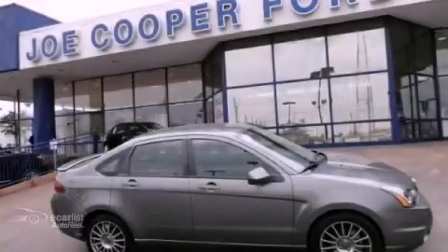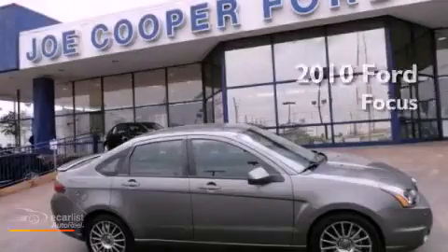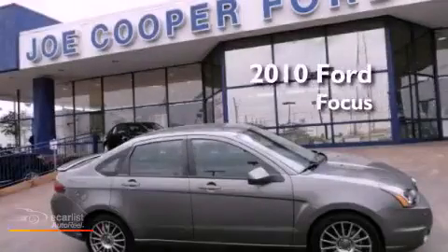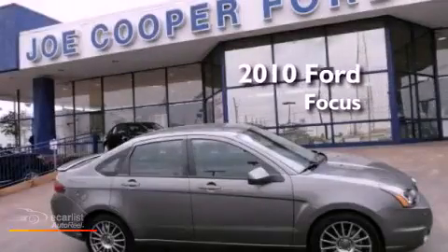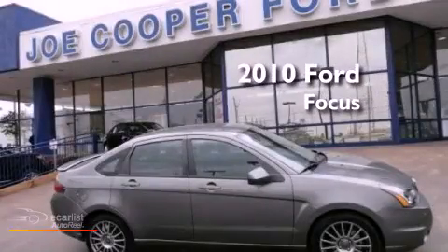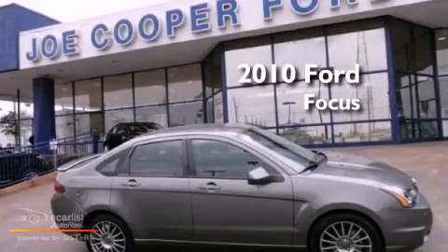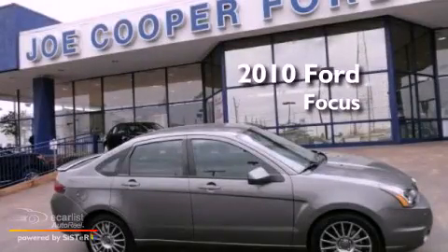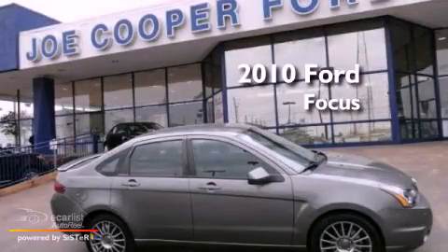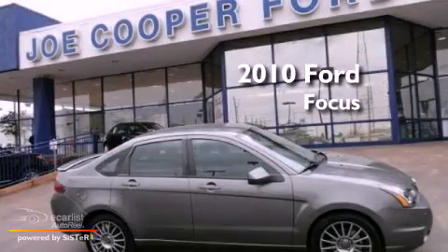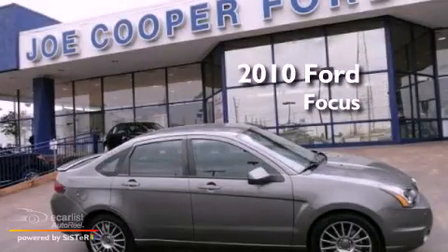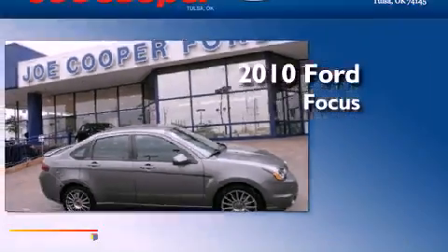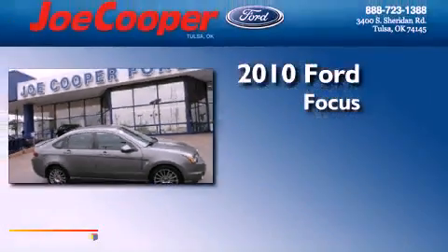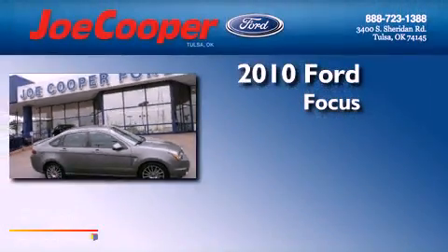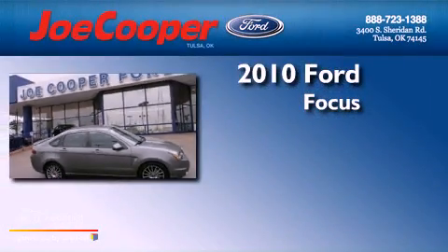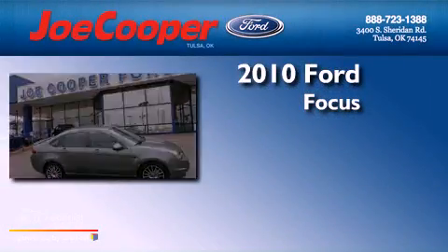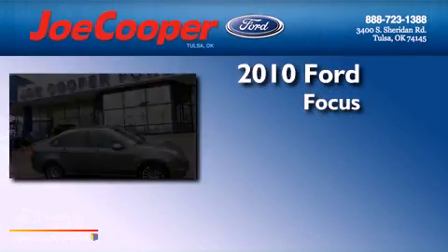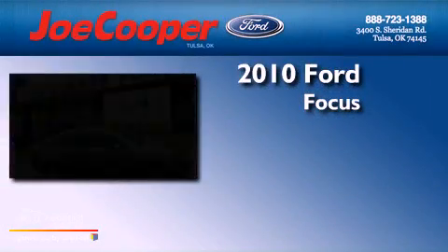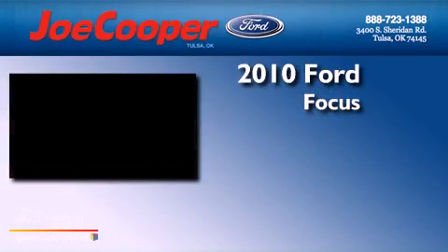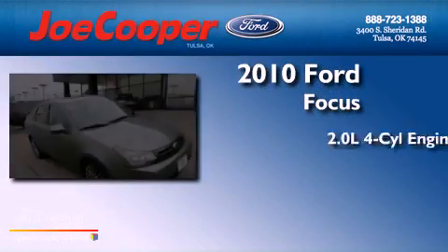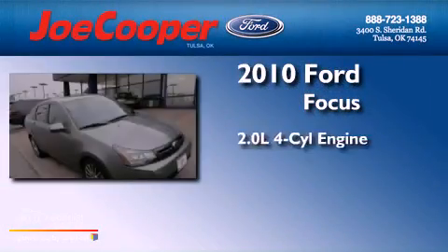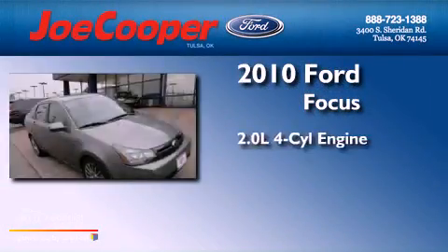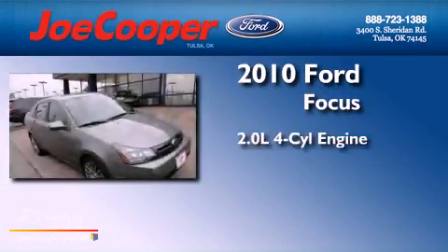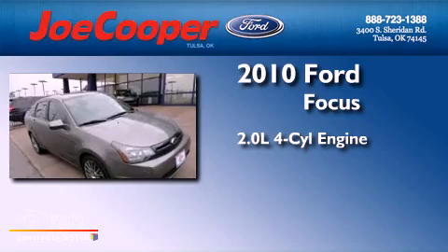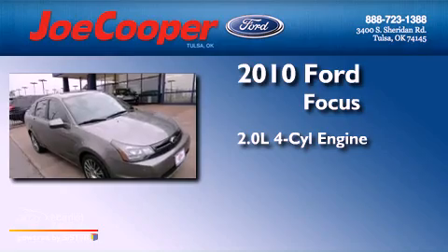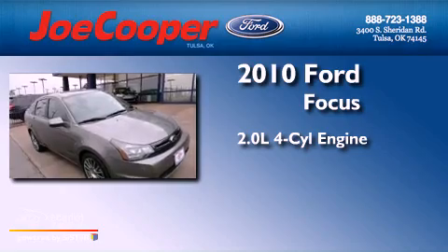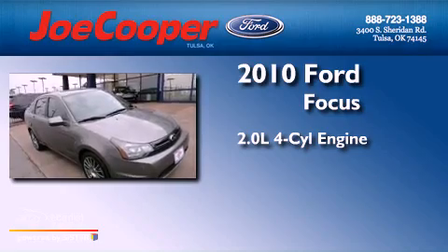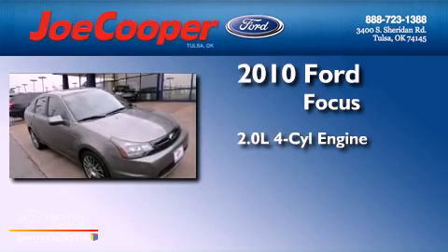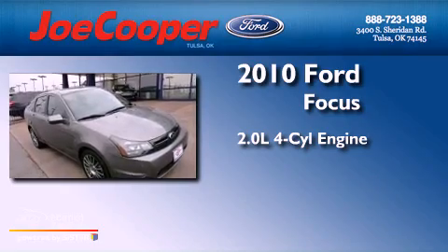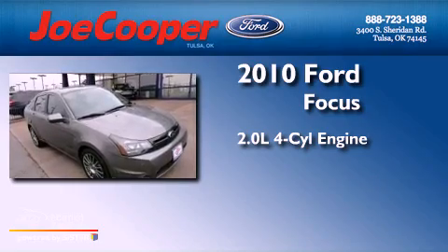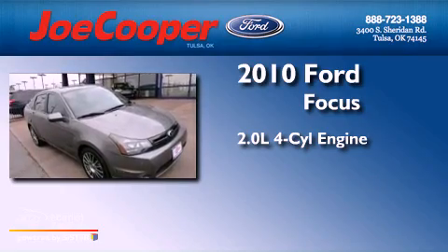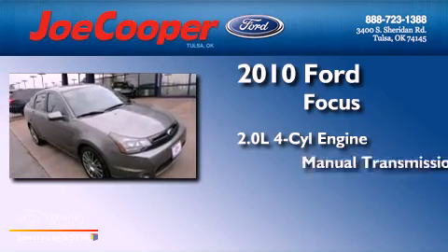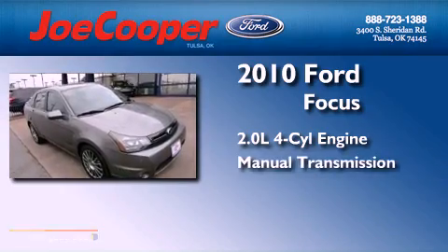This is a 2010 Ford Focus. It features a 2.0-liter four-cylinder engine and a manual transmission.